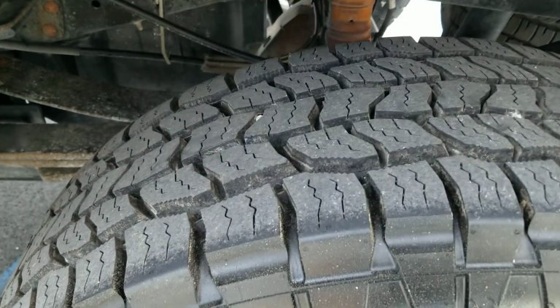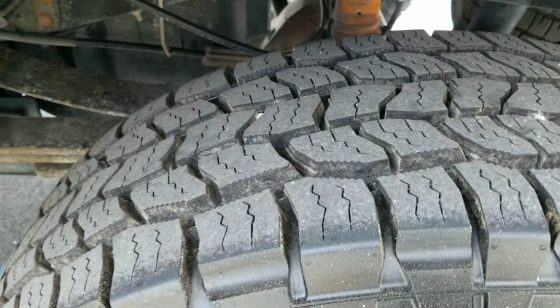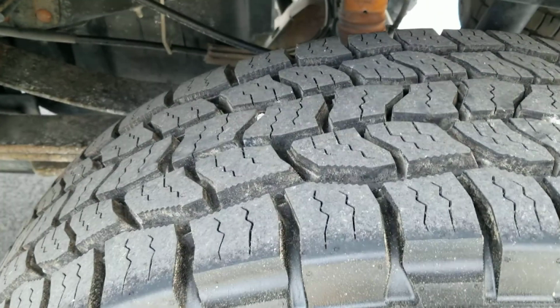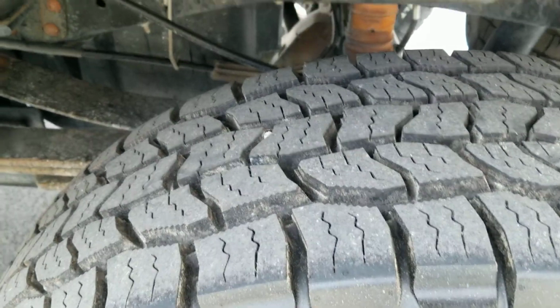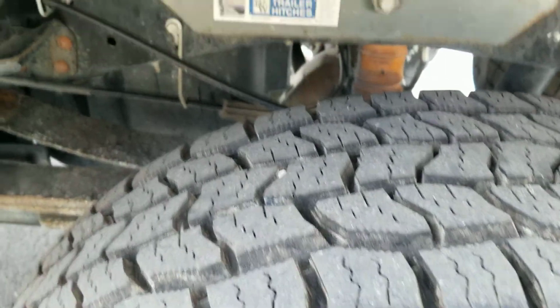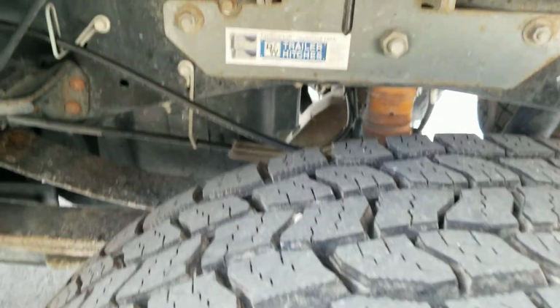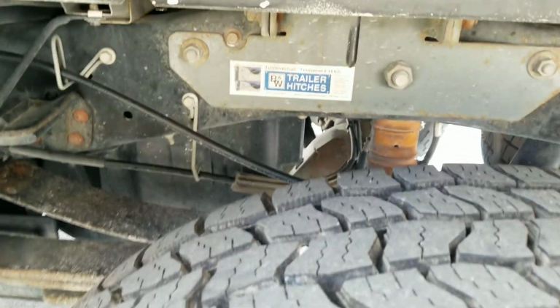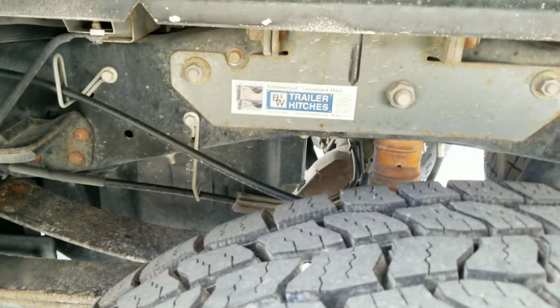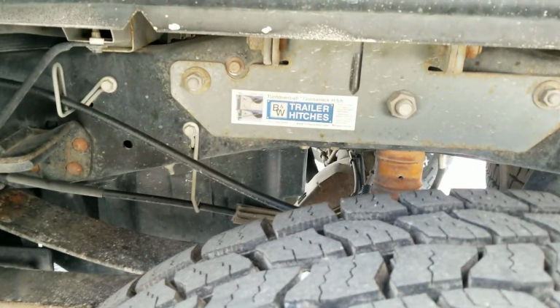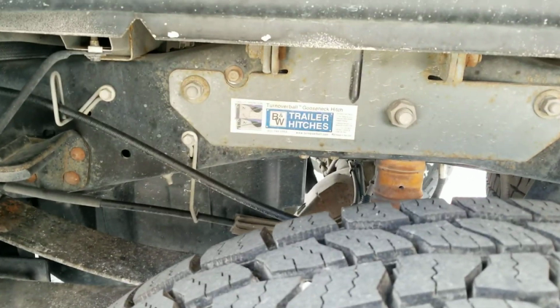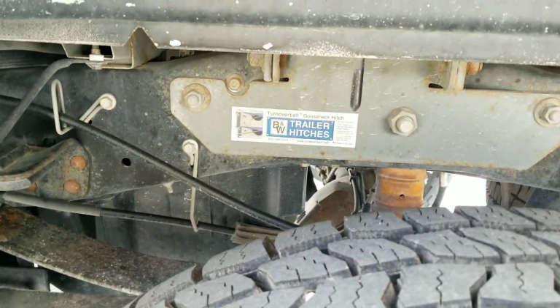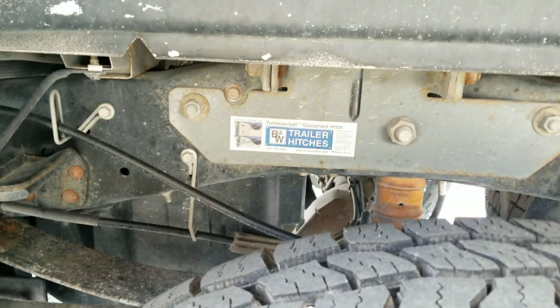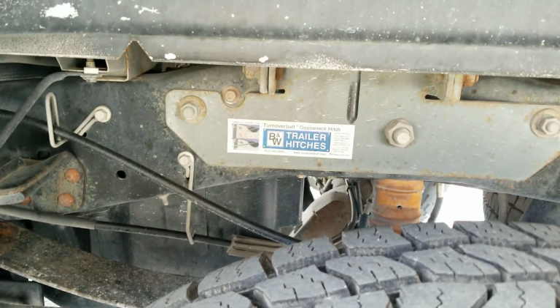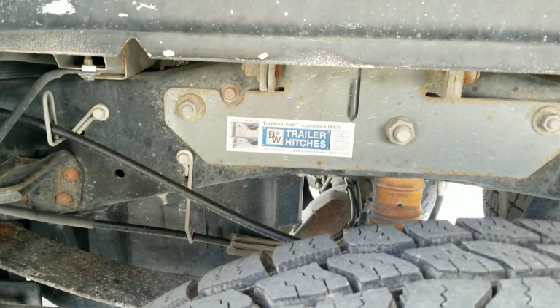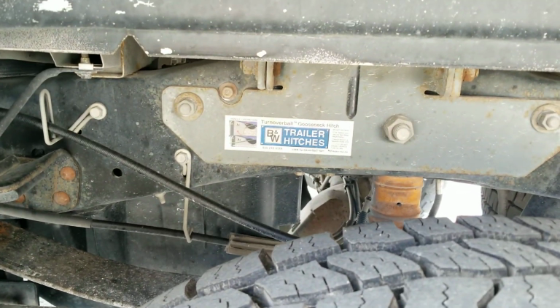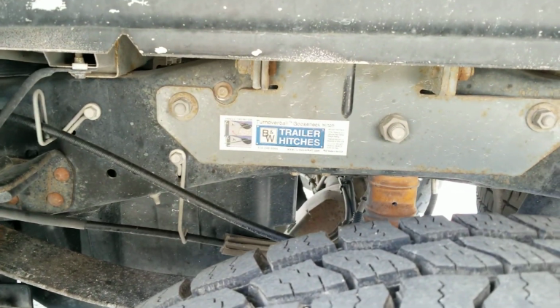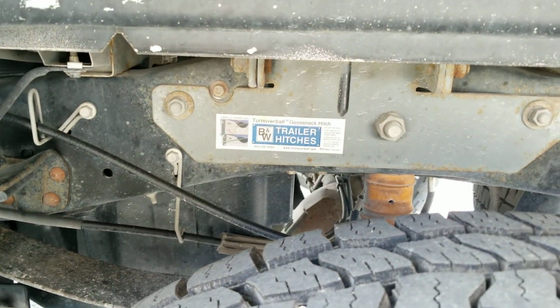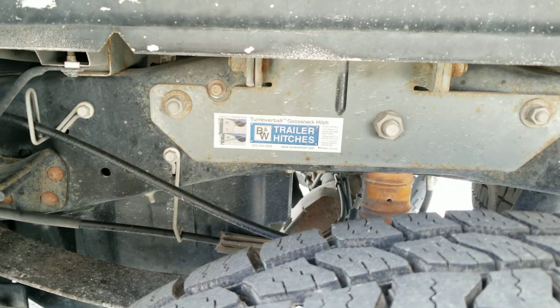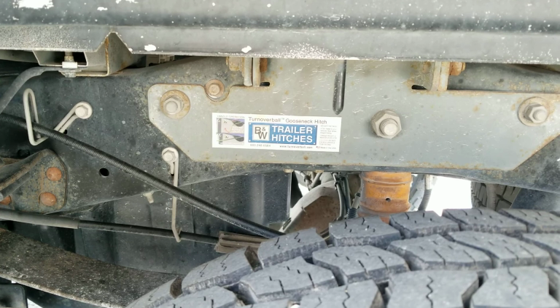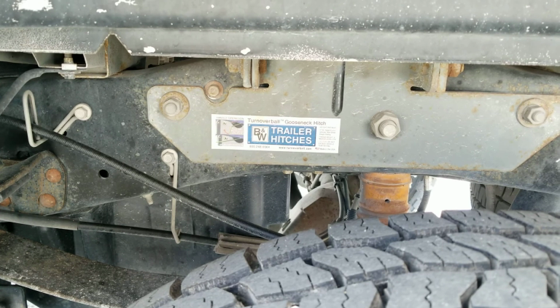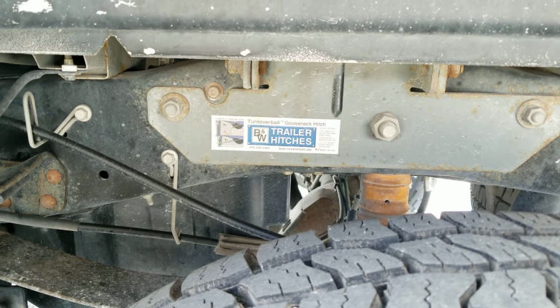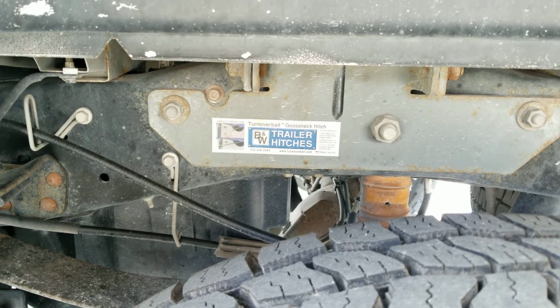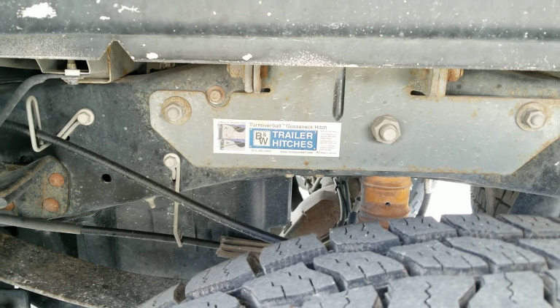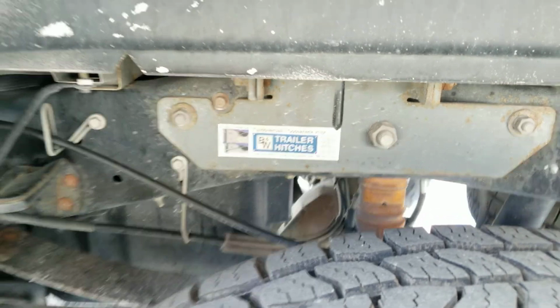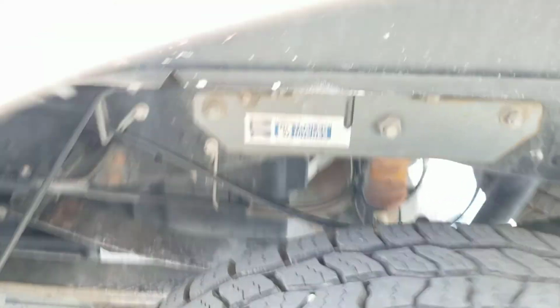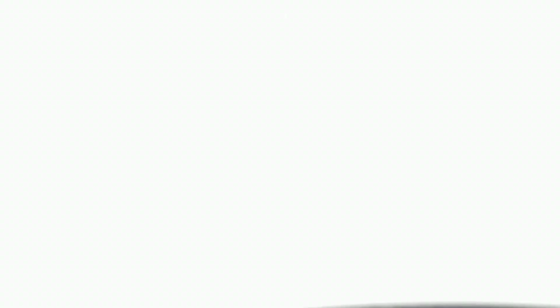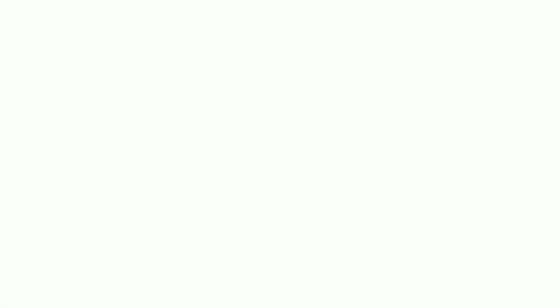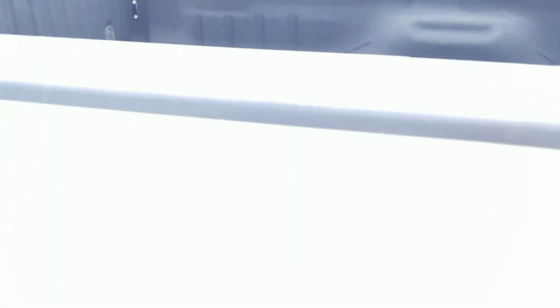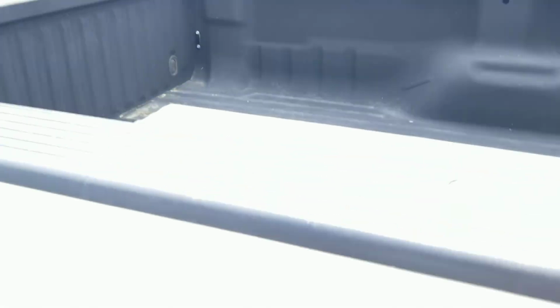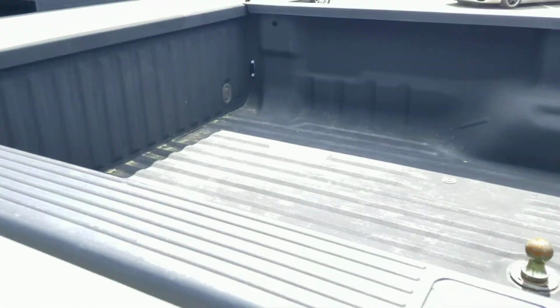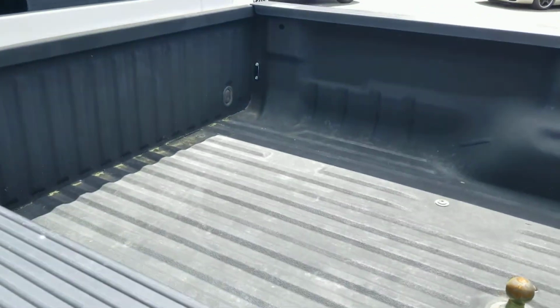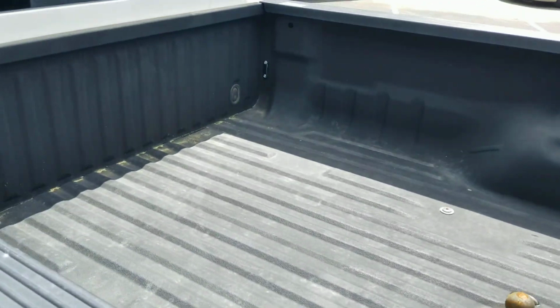We've got newer tires equipped with the B&W flip-over gooseneck ball. We've got your spray-in bed liner.